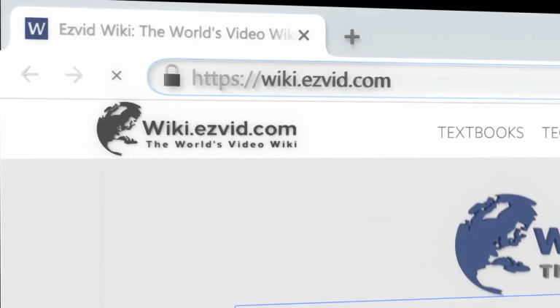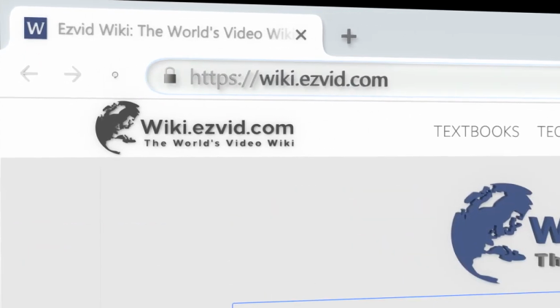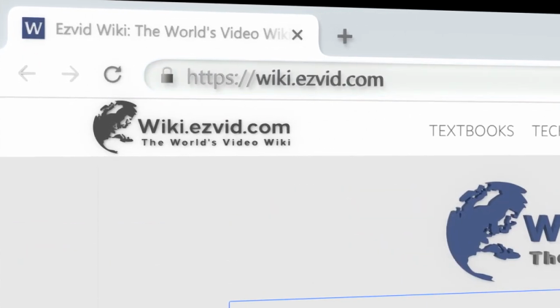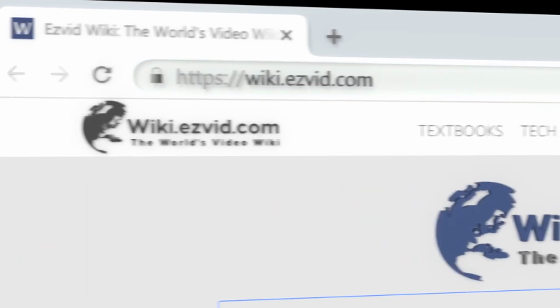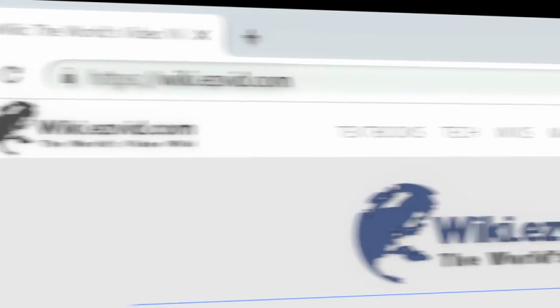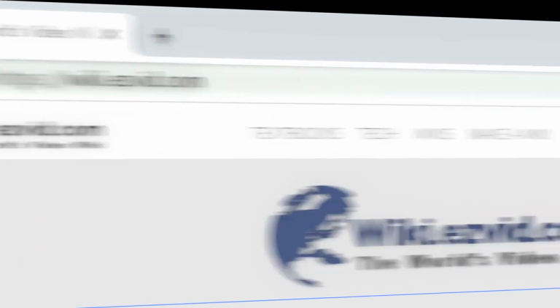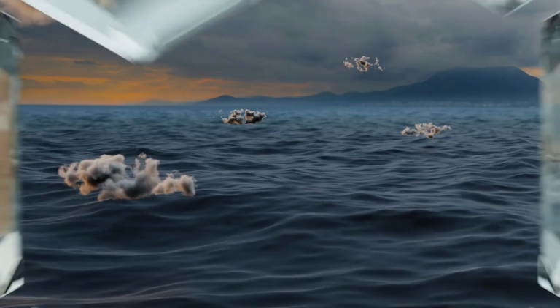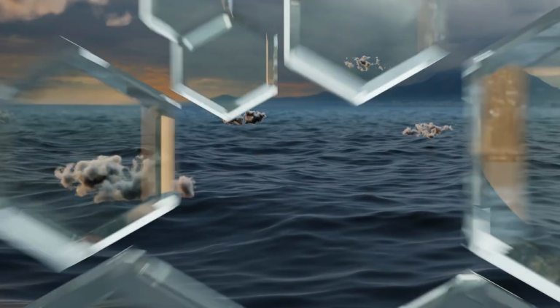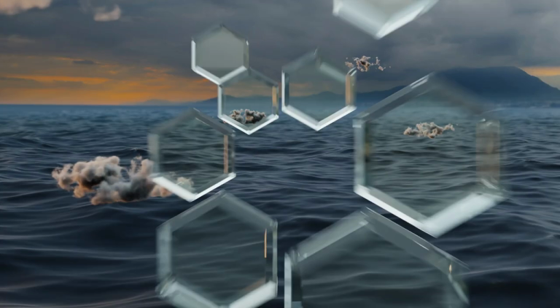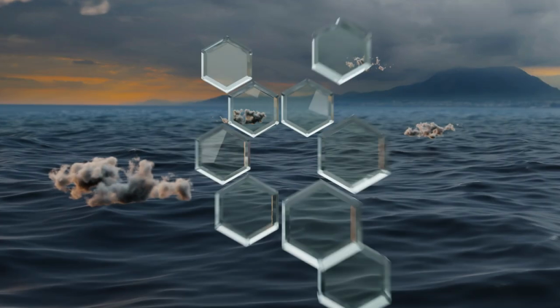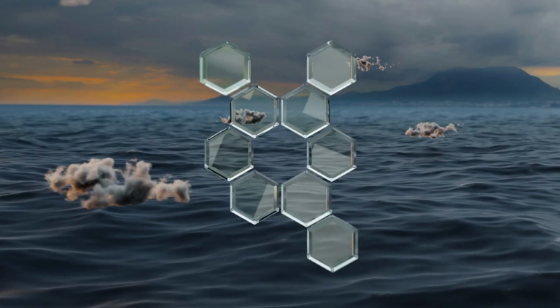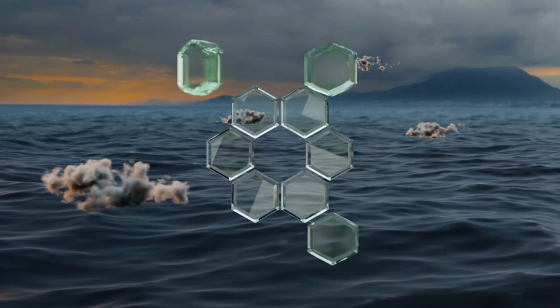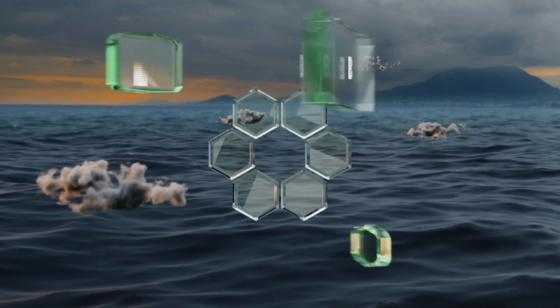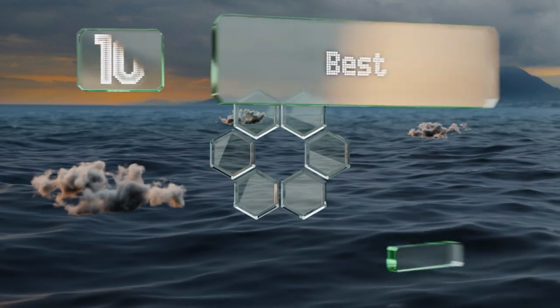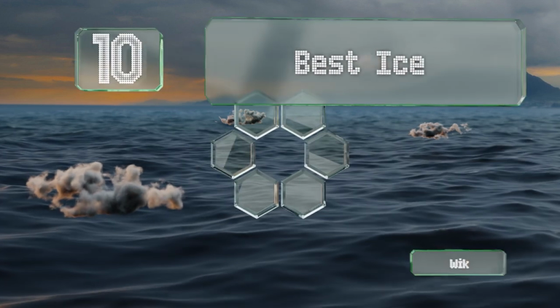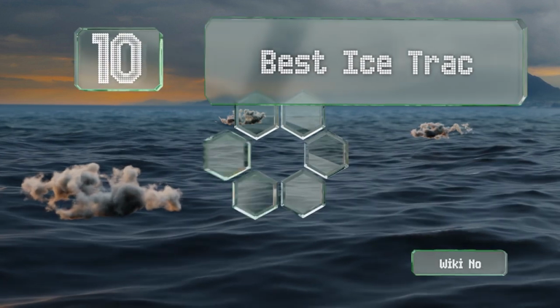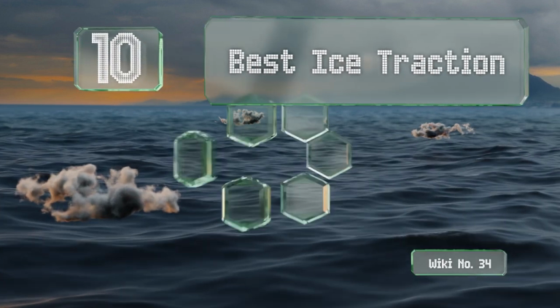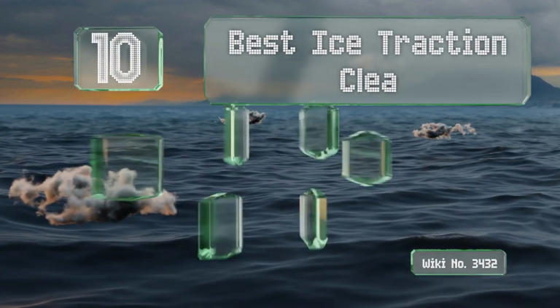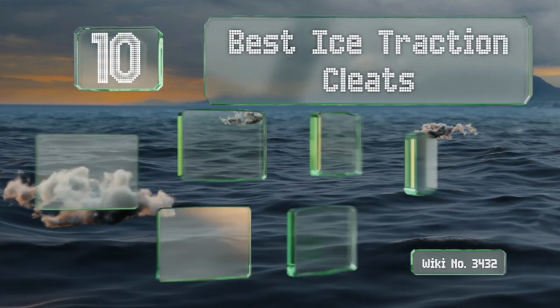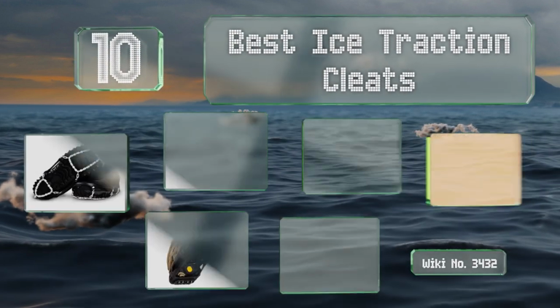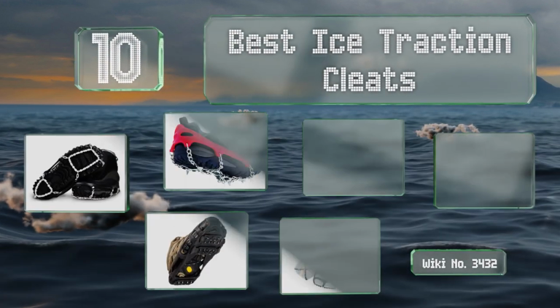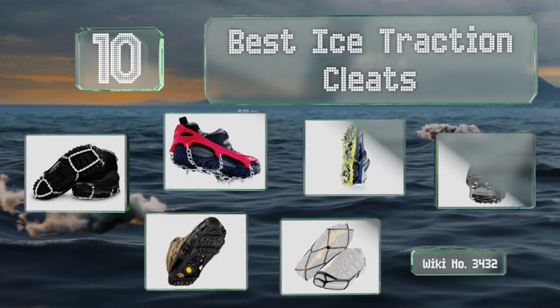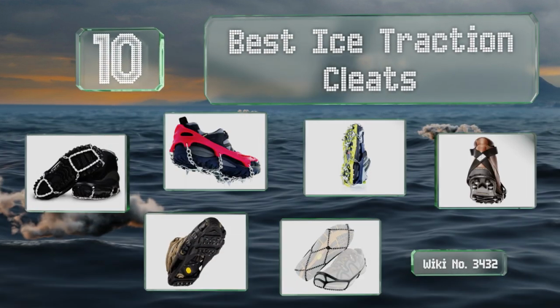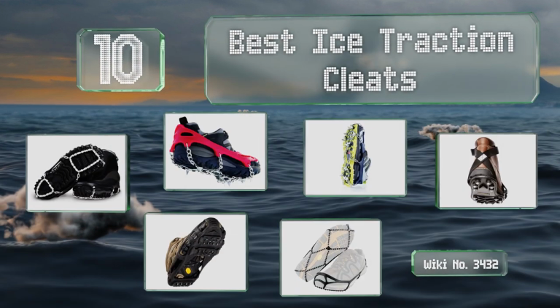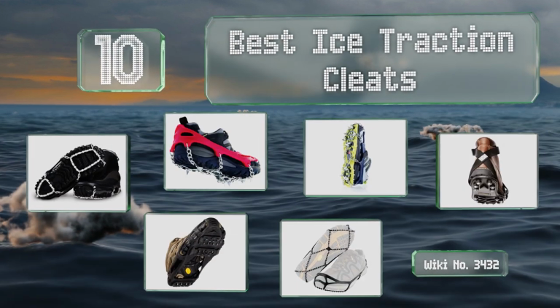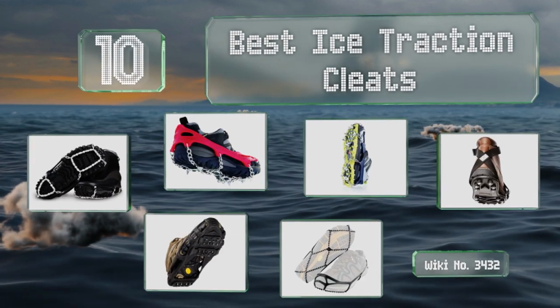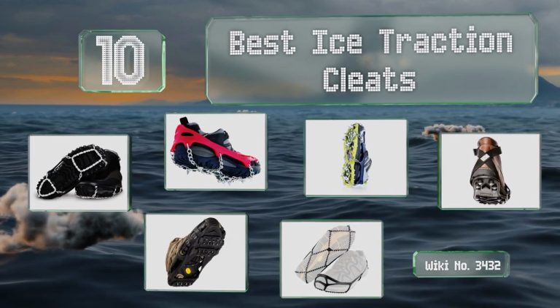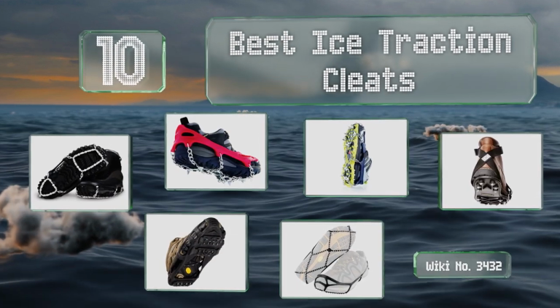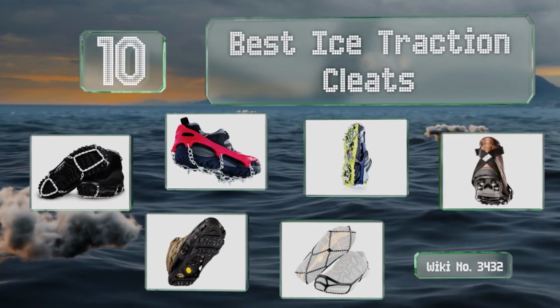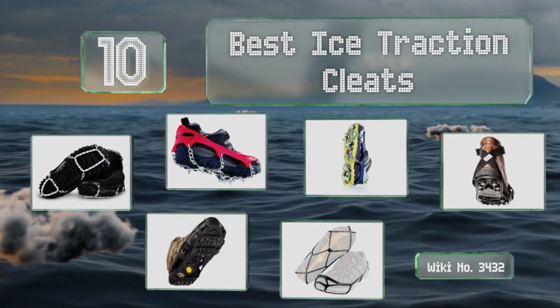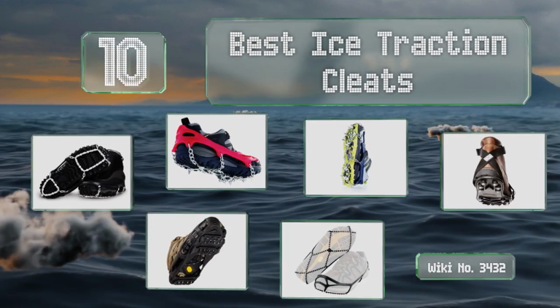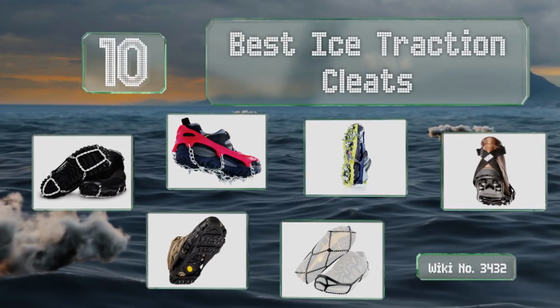EasyVid presents the 10 best ice traction cleats. Let's get started with the list.